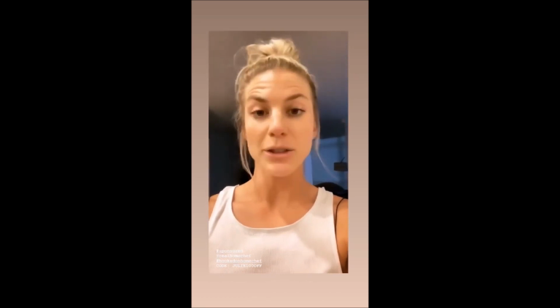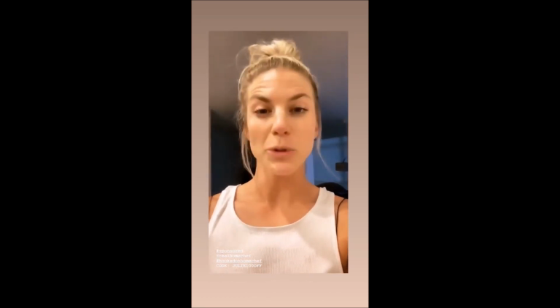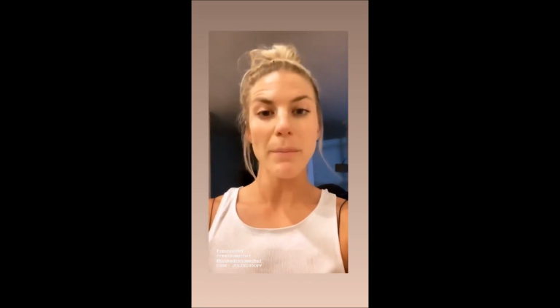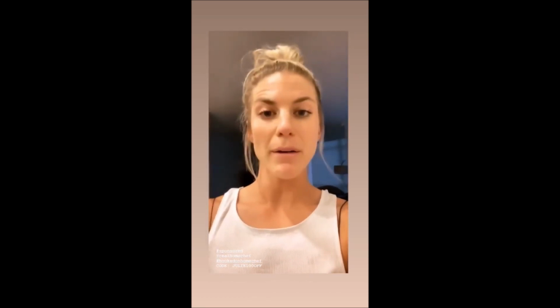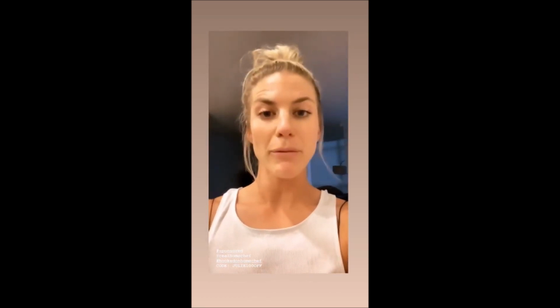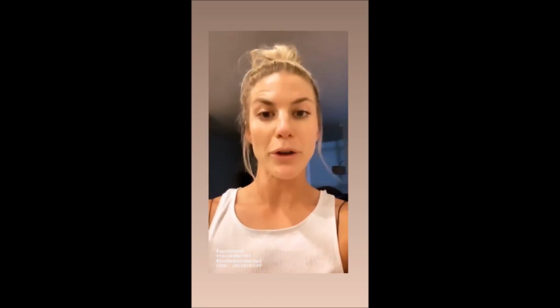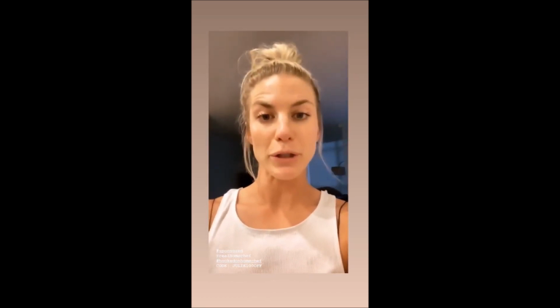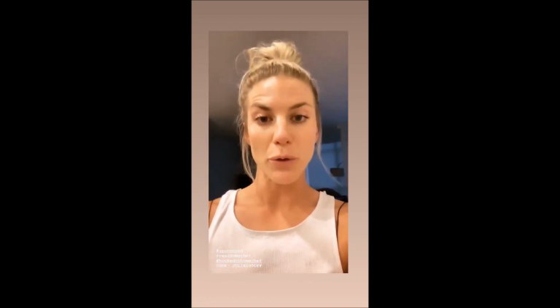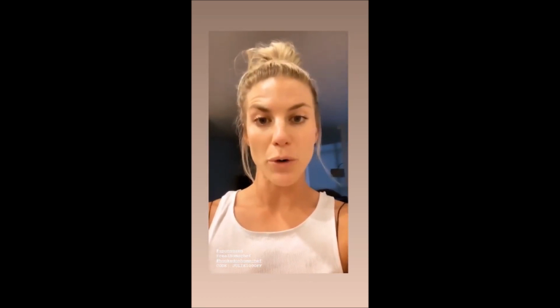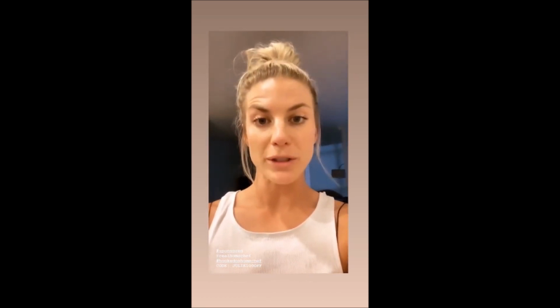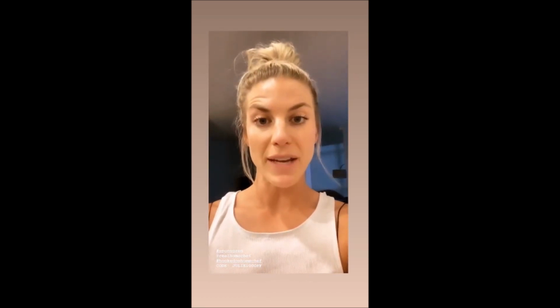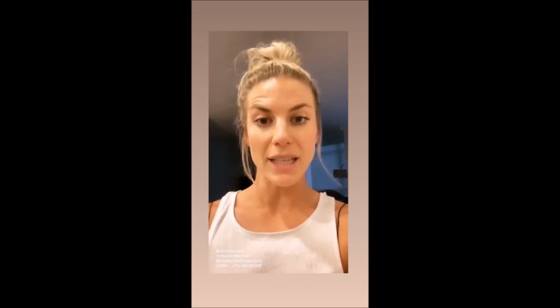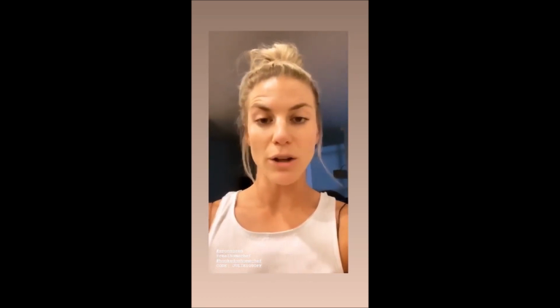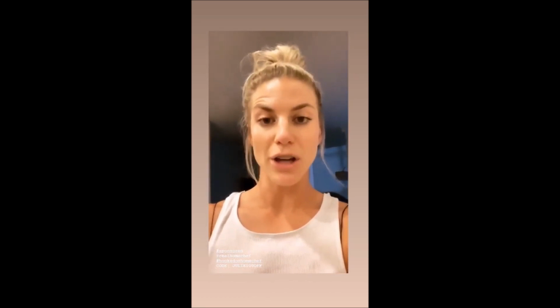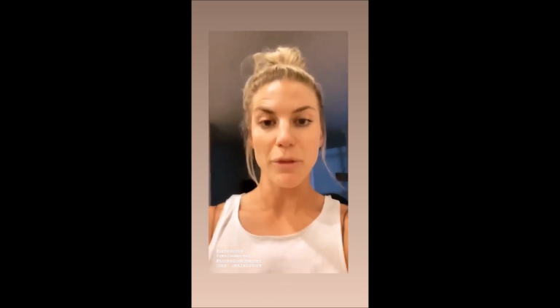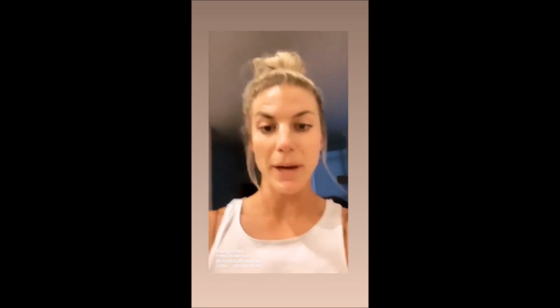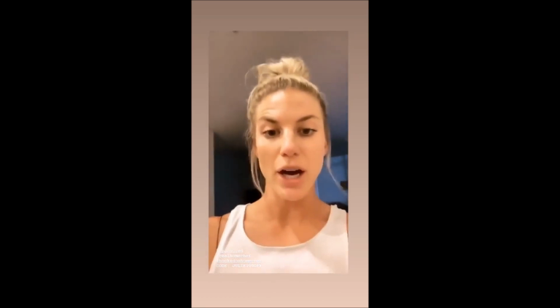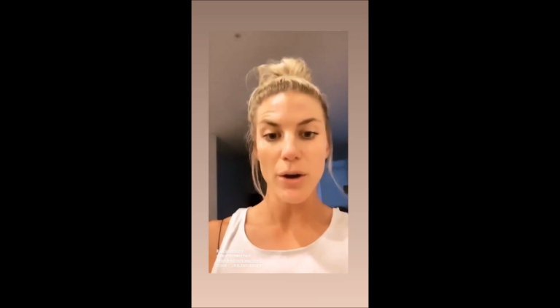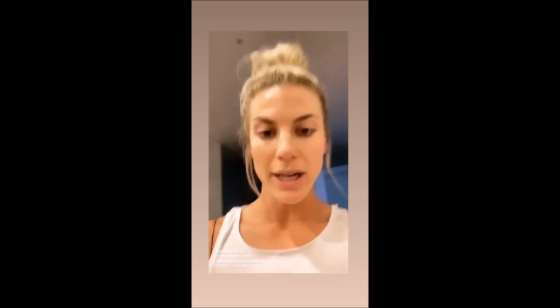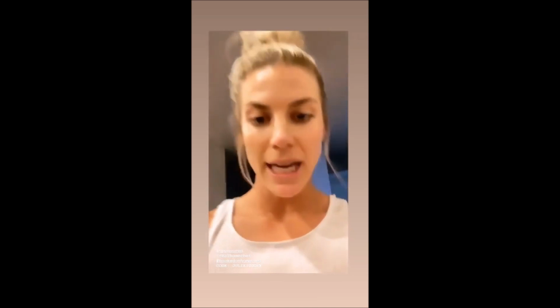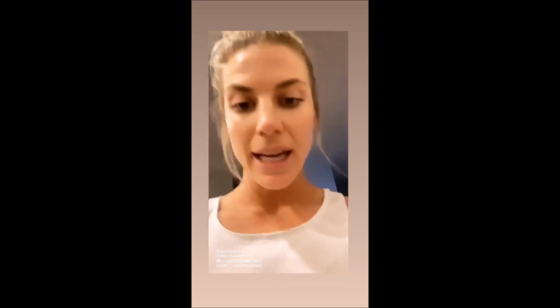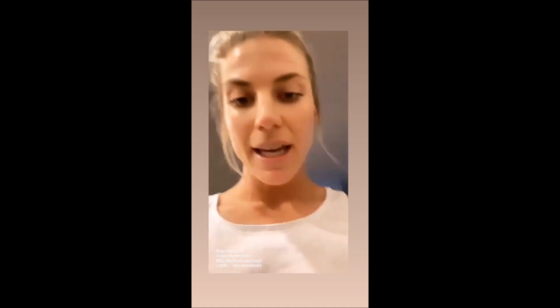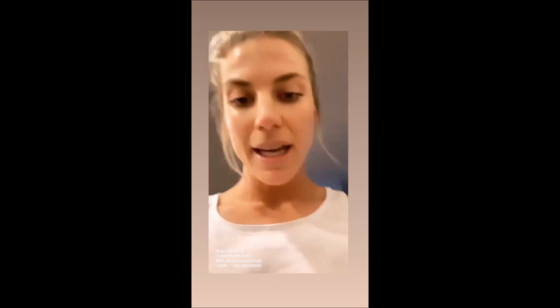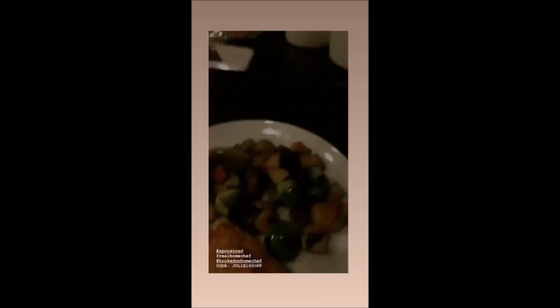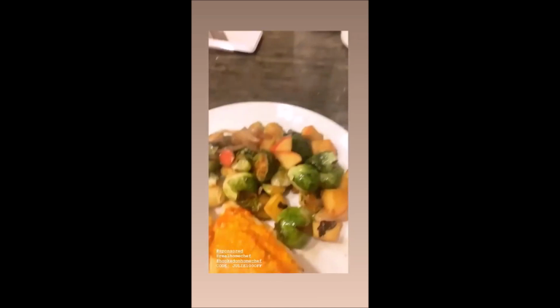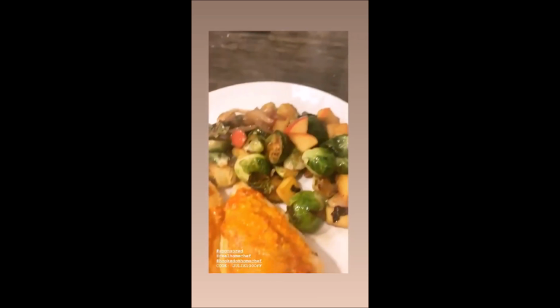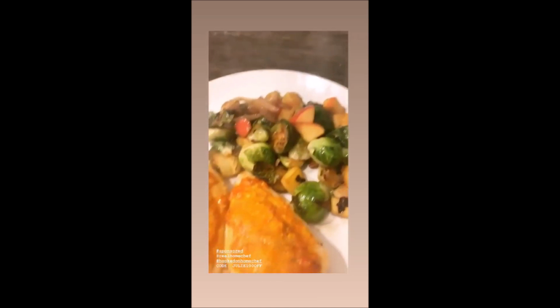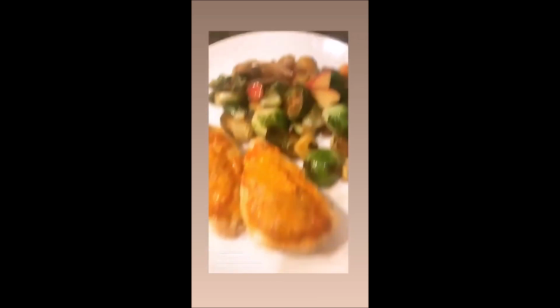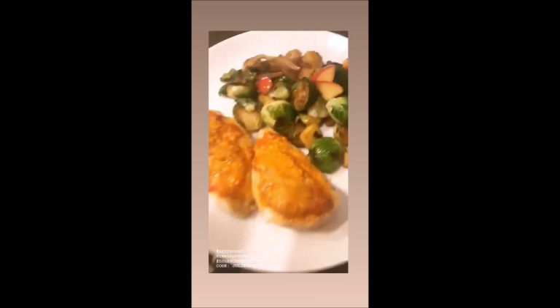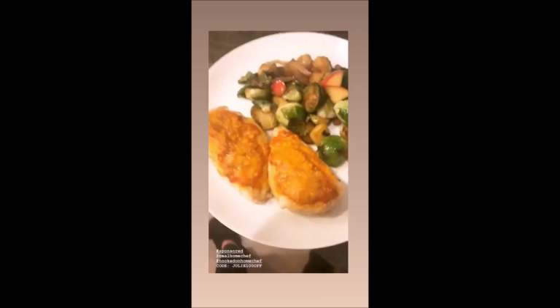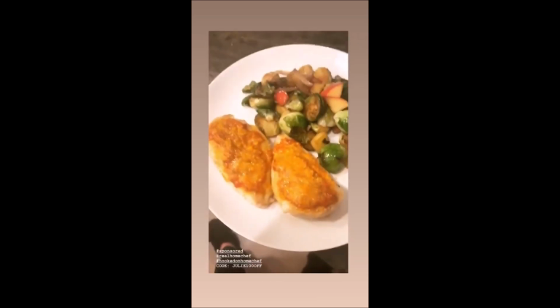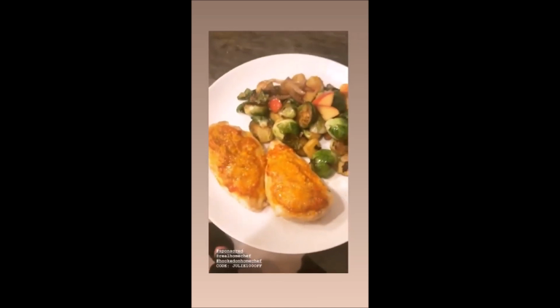Swipe up for your first four orders with $80 off using my code. Yum!